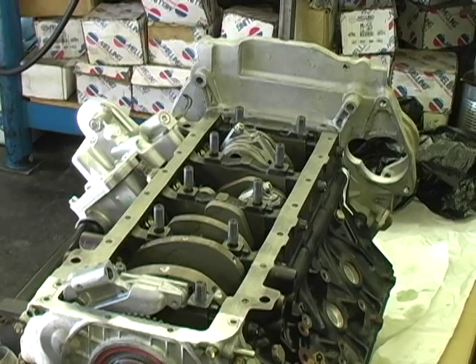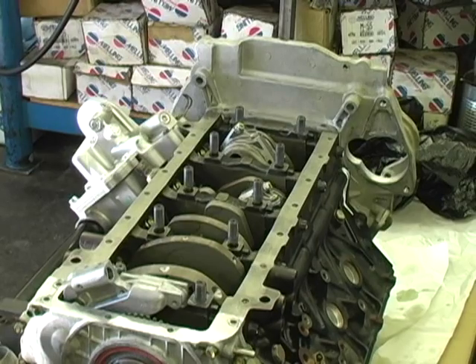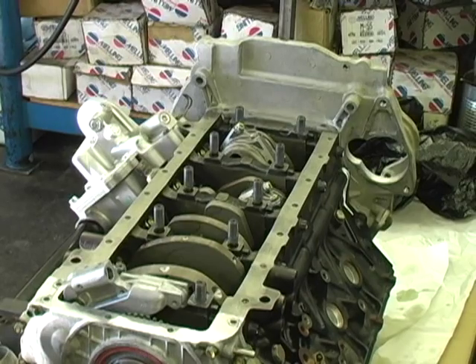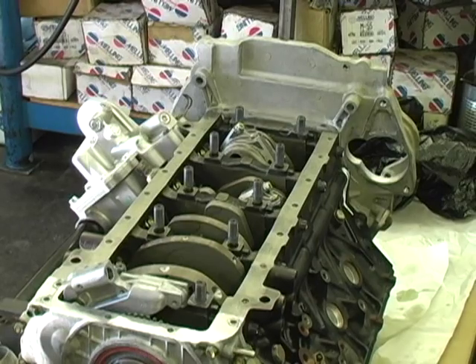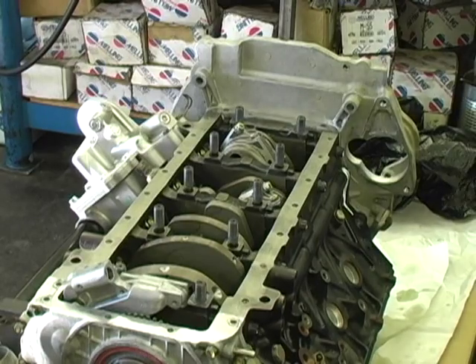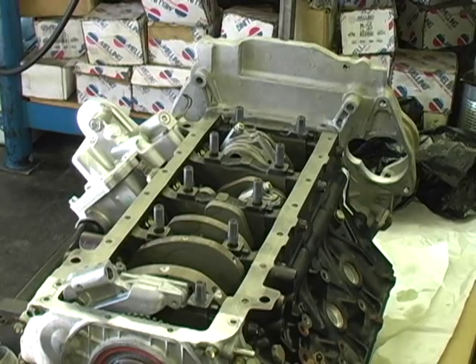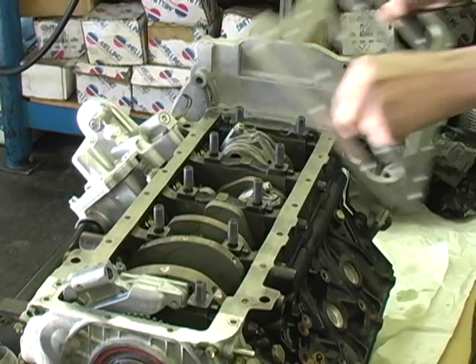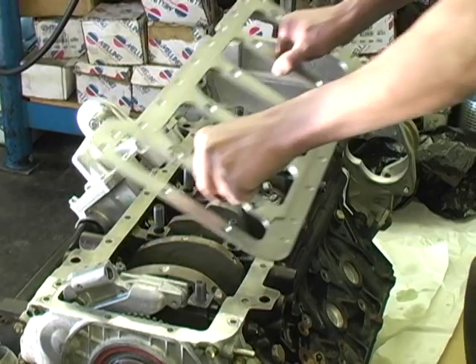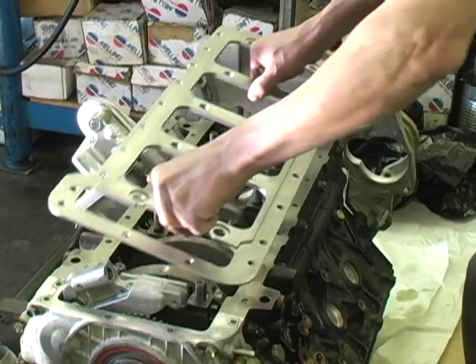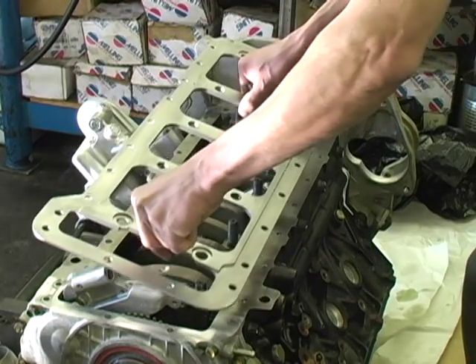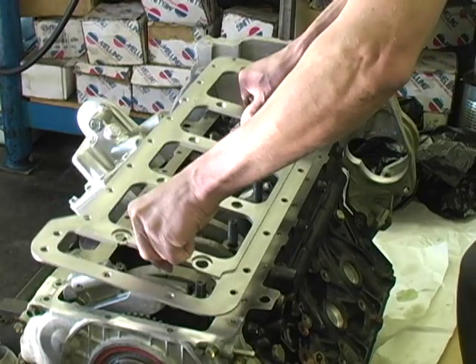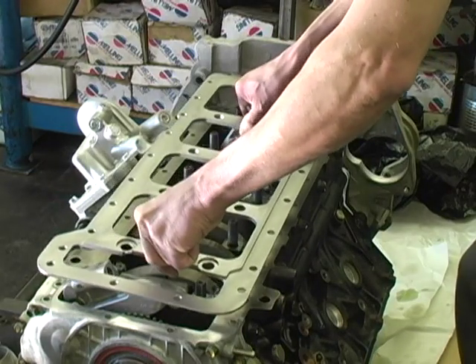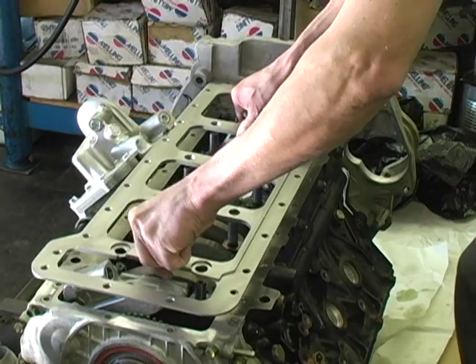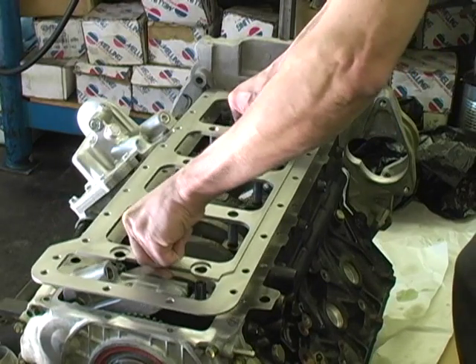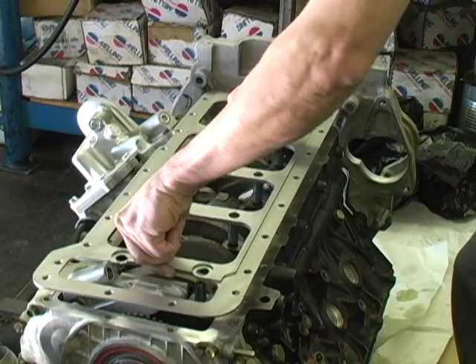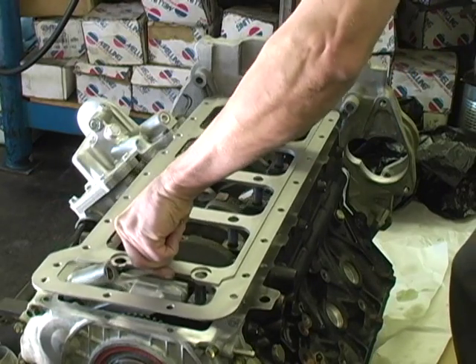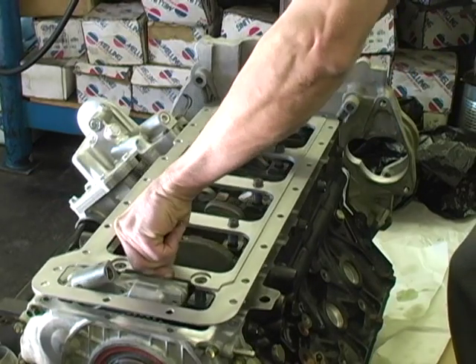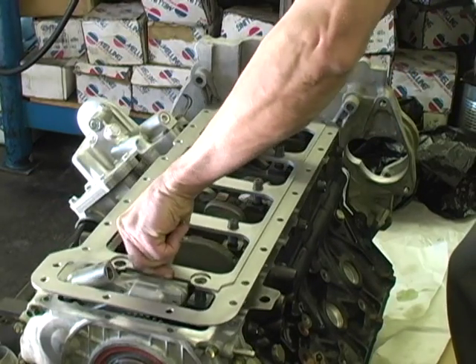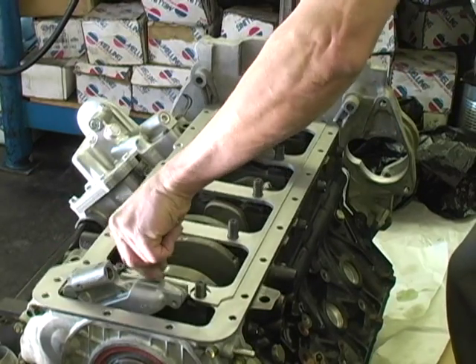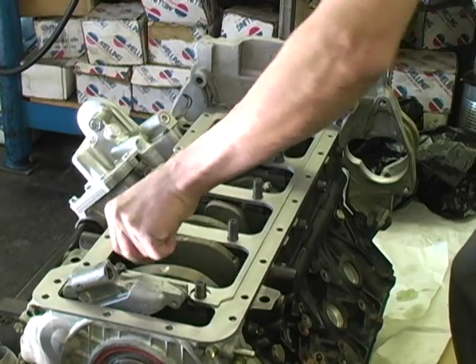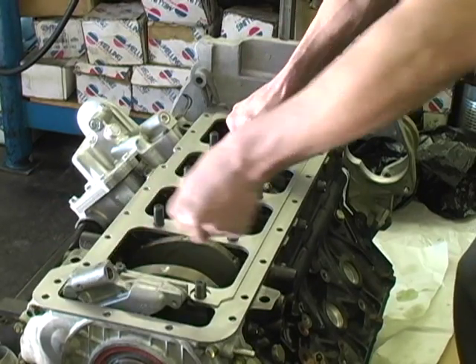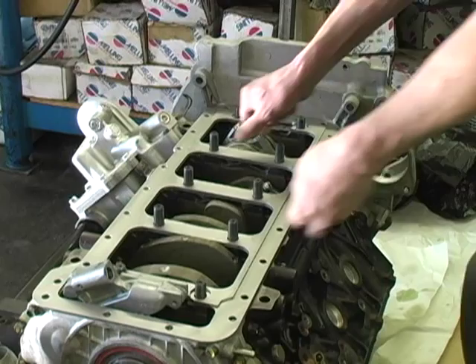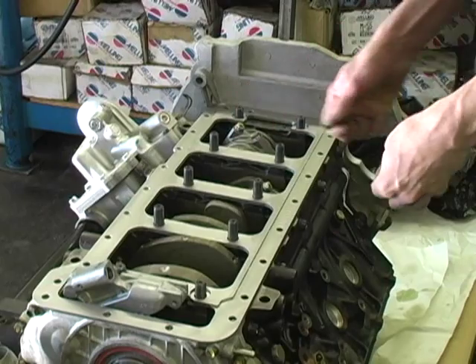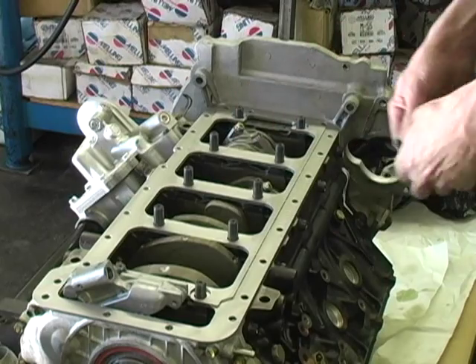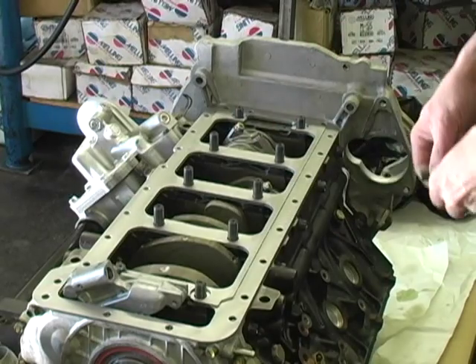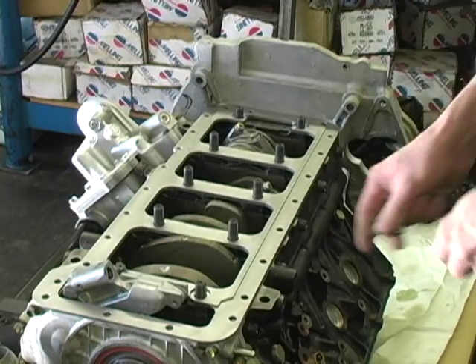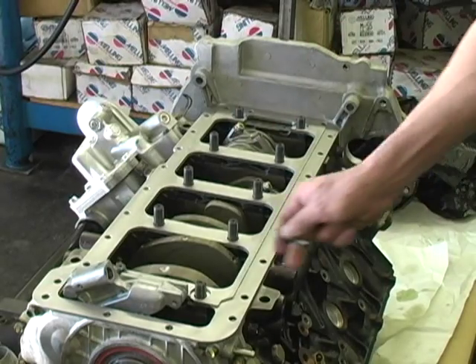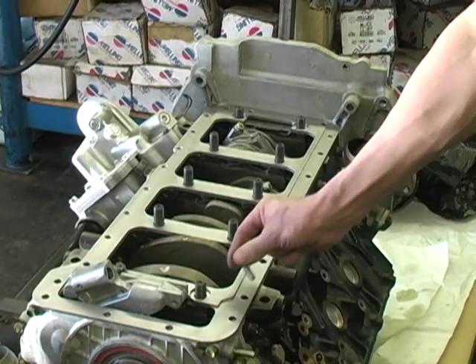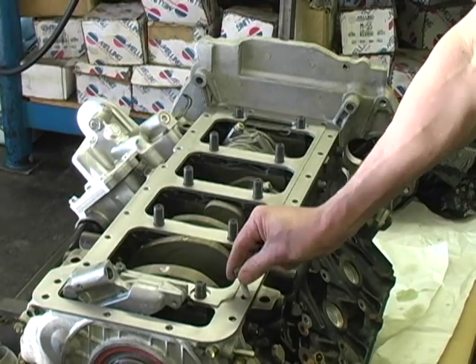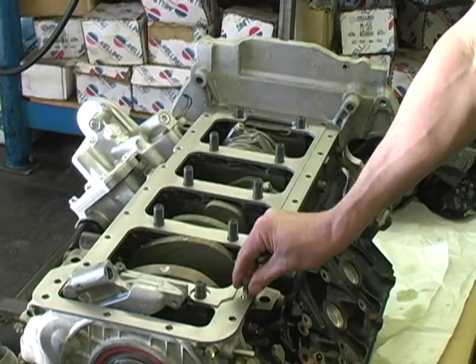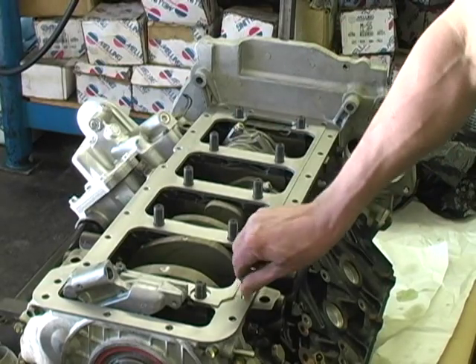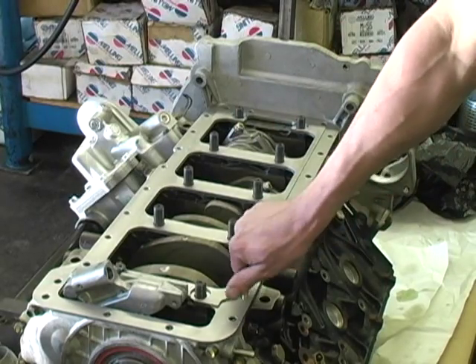Now trial fit the girdle on the block, making sure that all the bolt holes line up and everything fits properly.